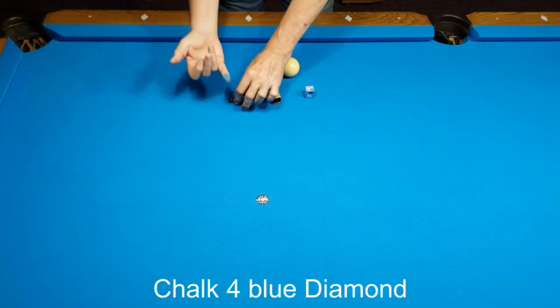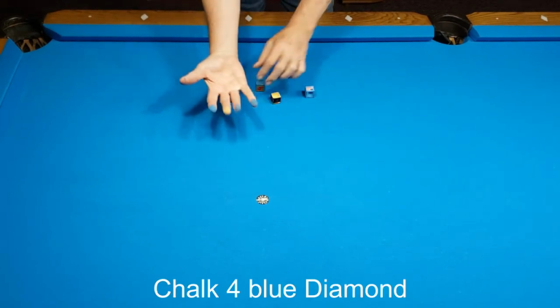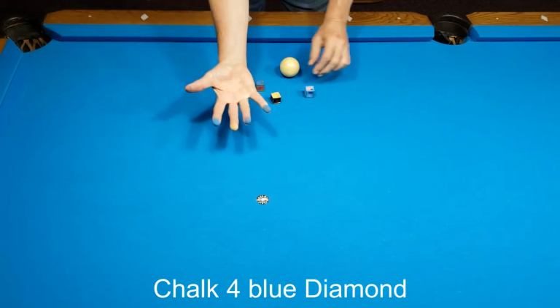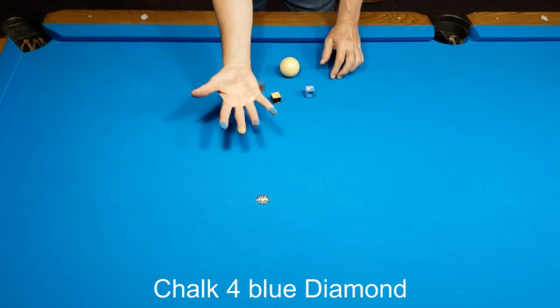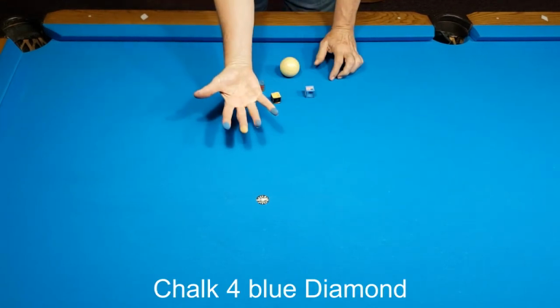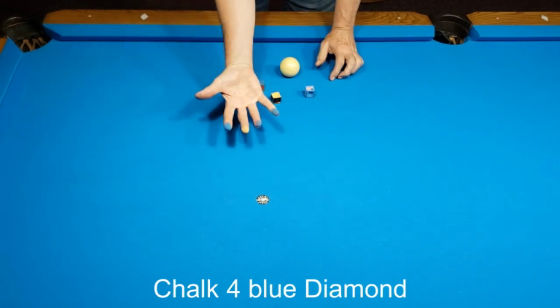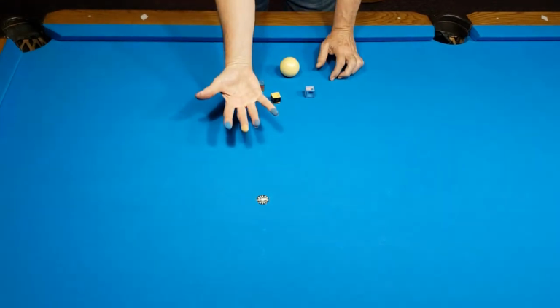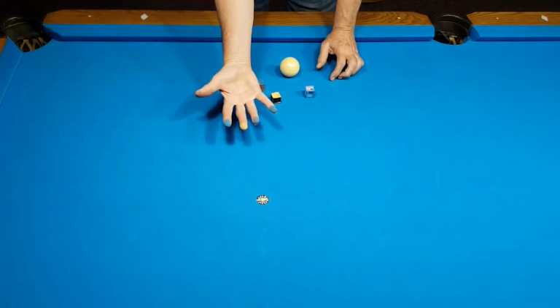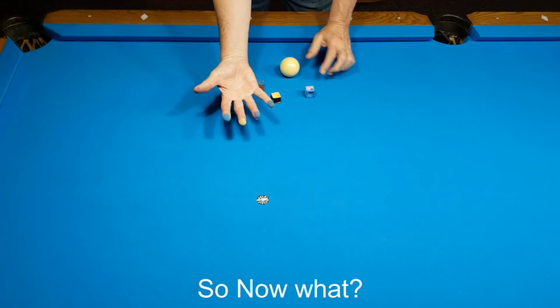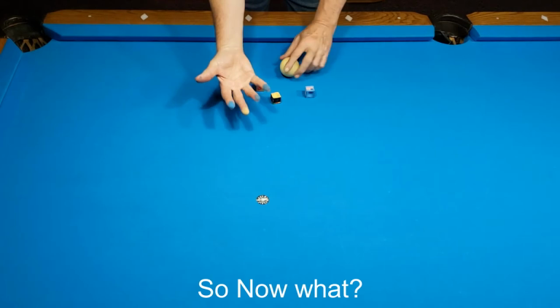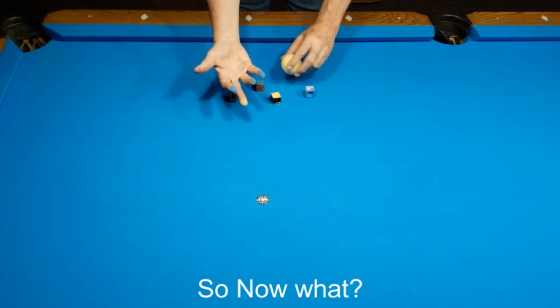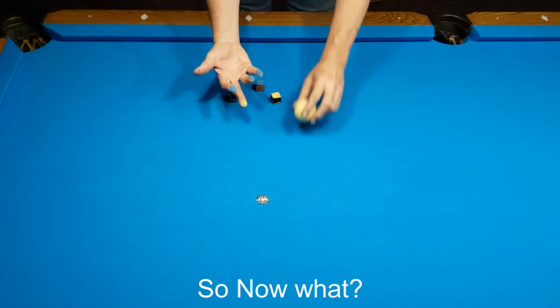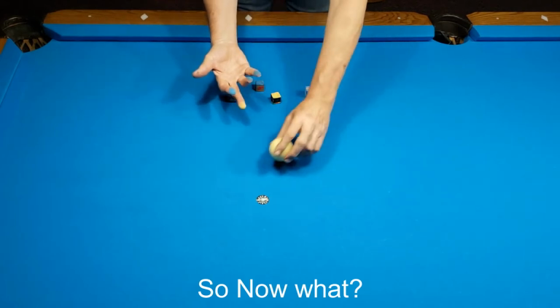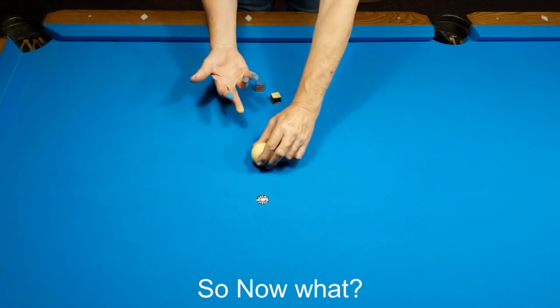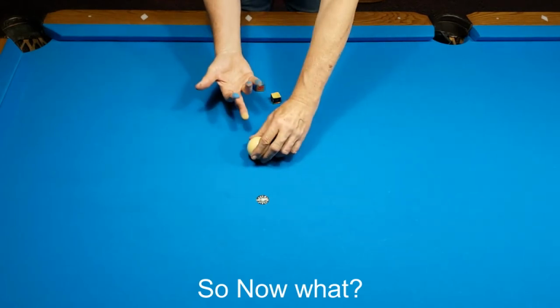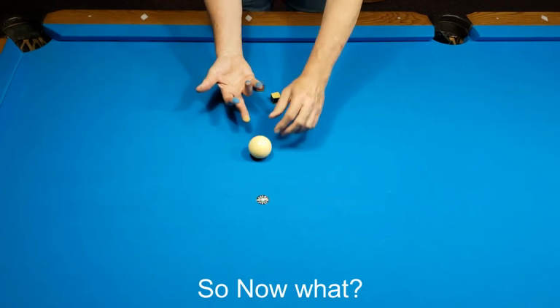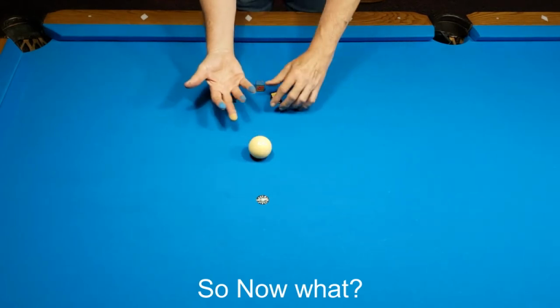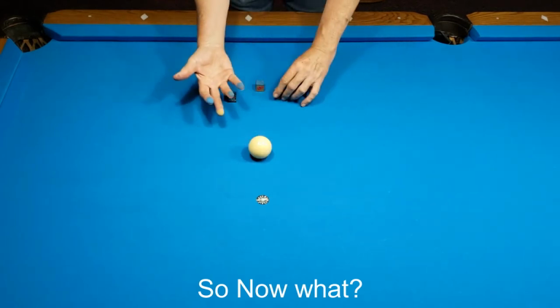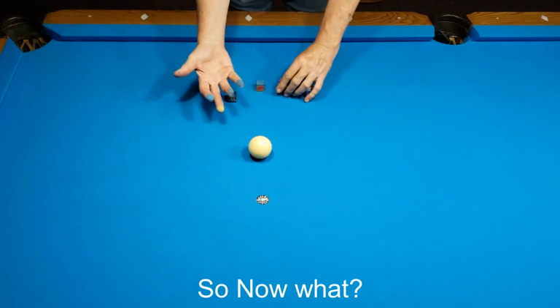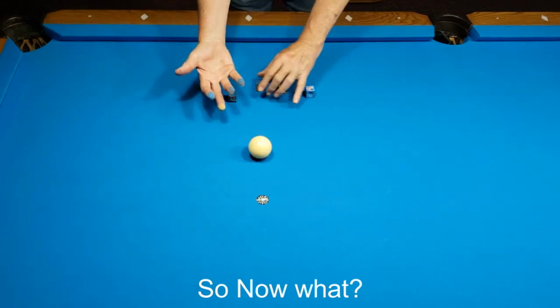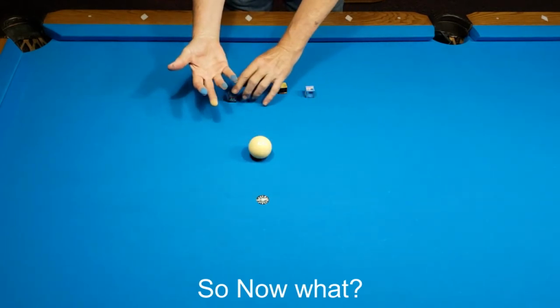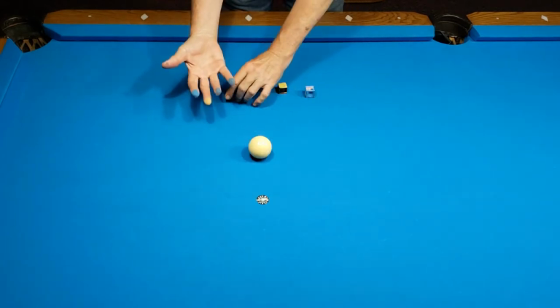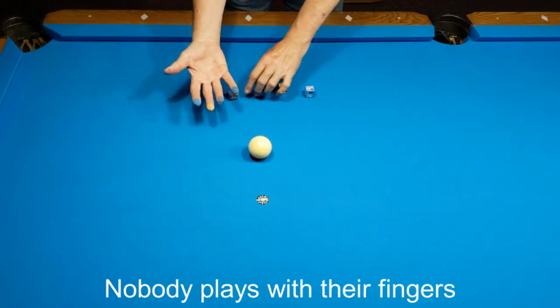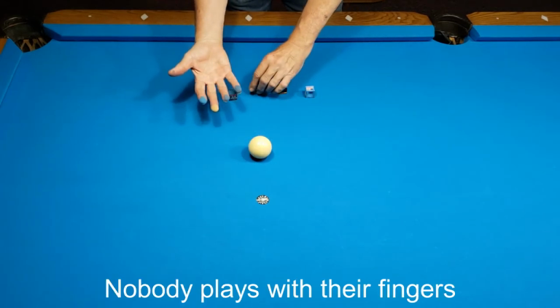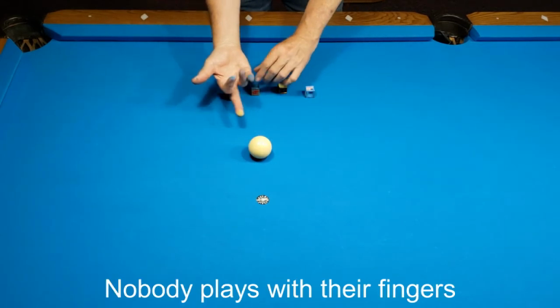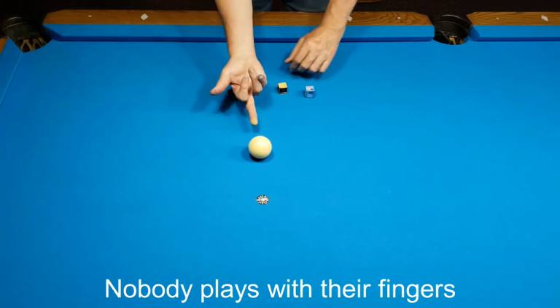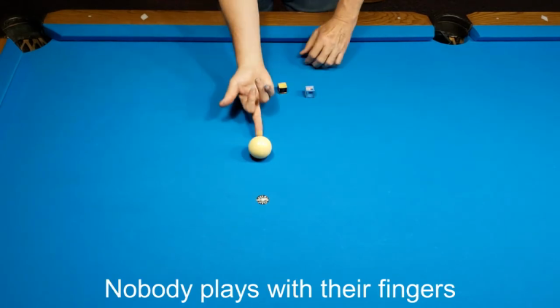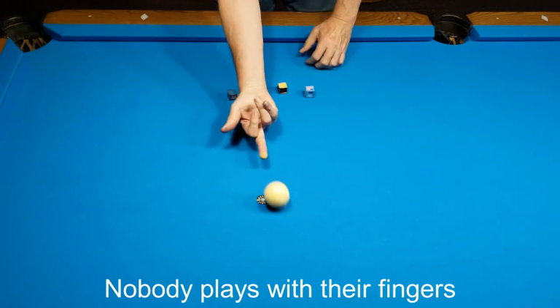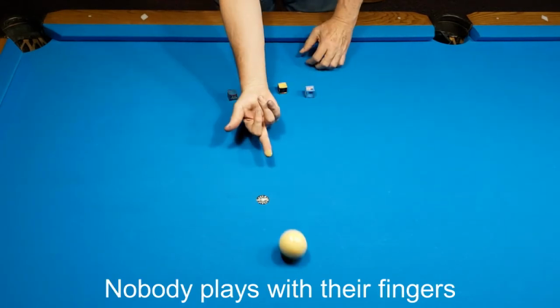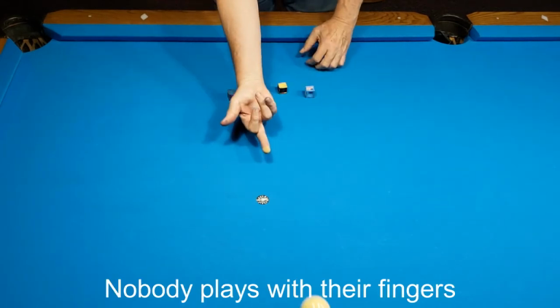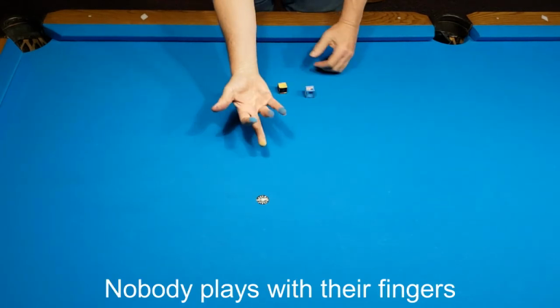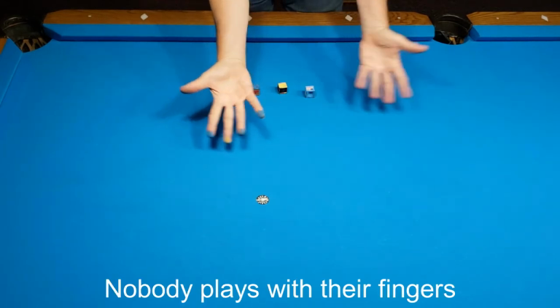So now what? Nobody plays pool with their fingers. Lol.